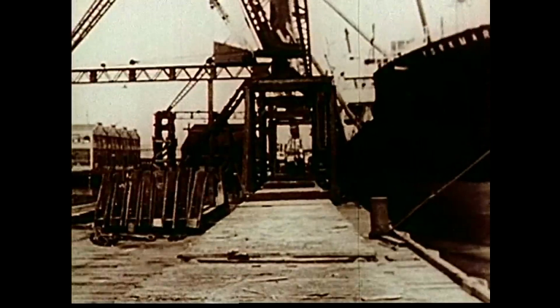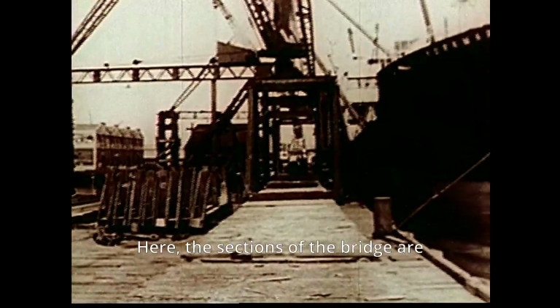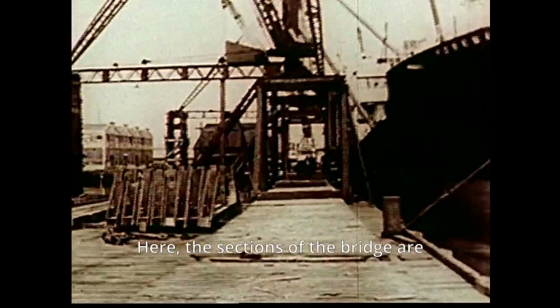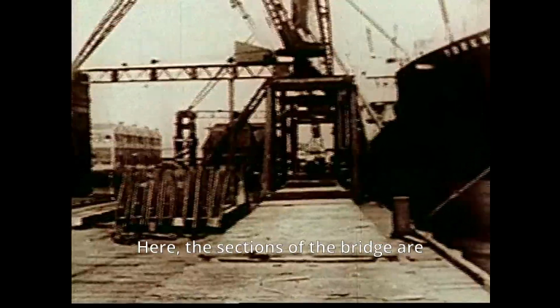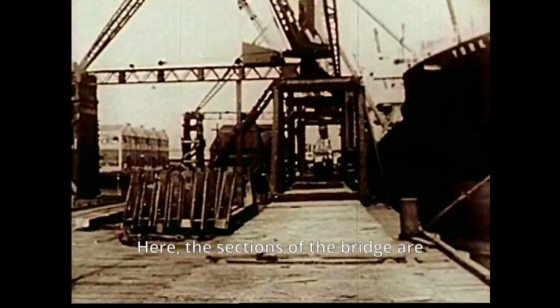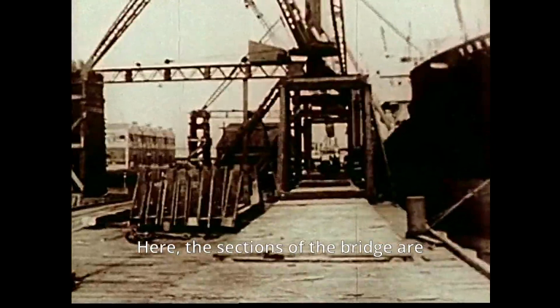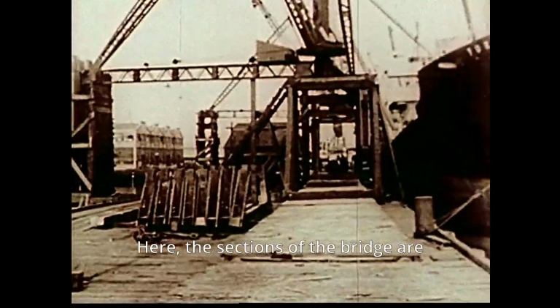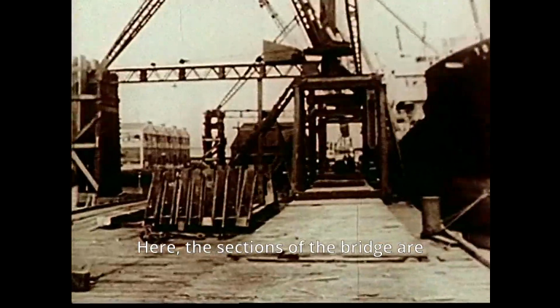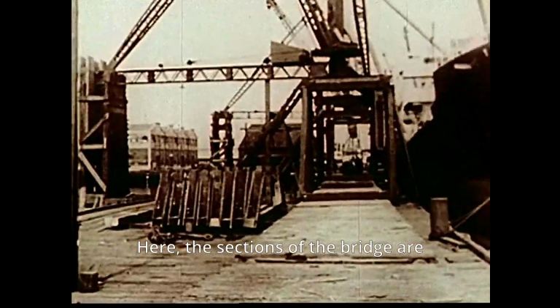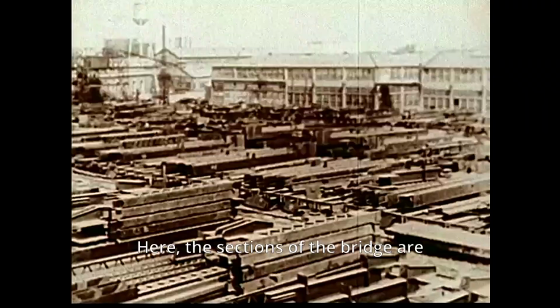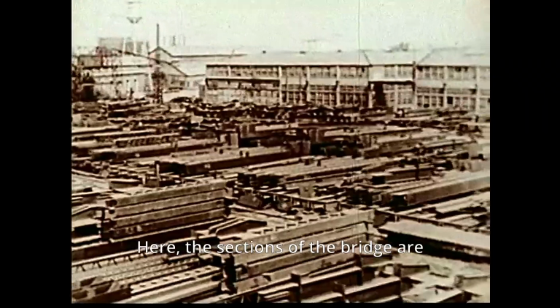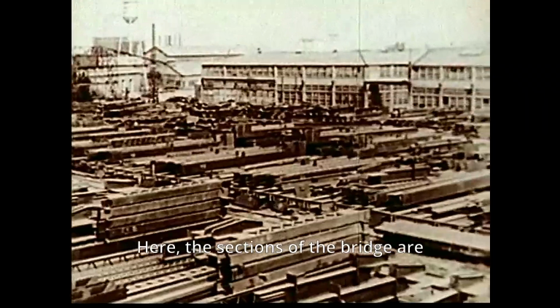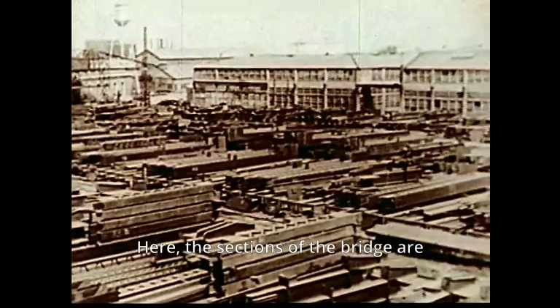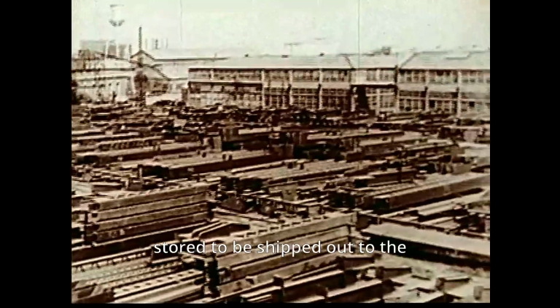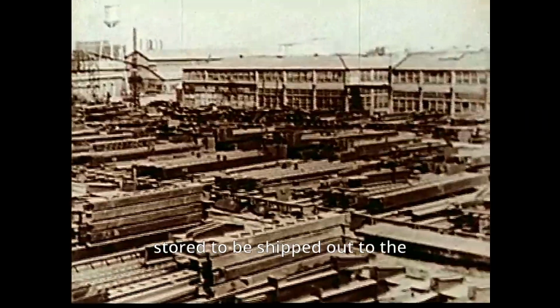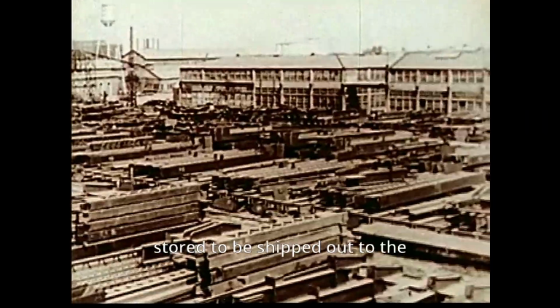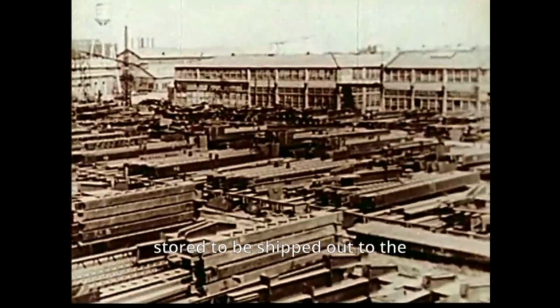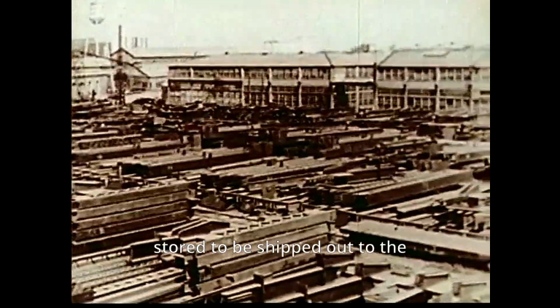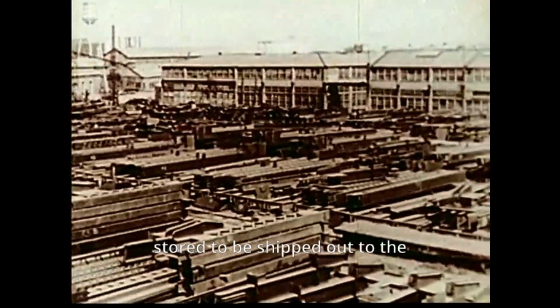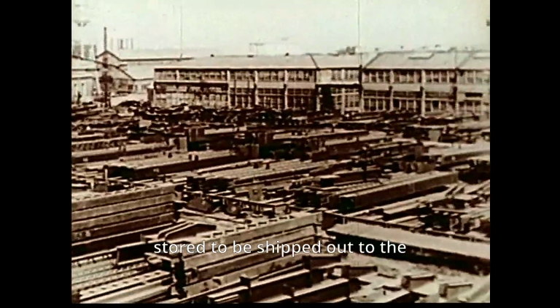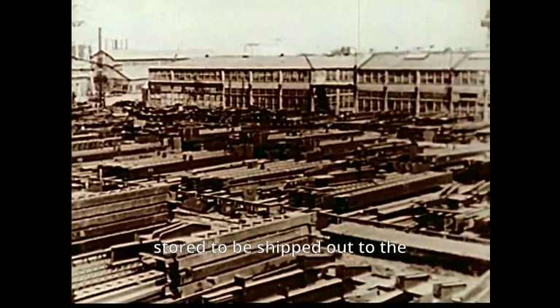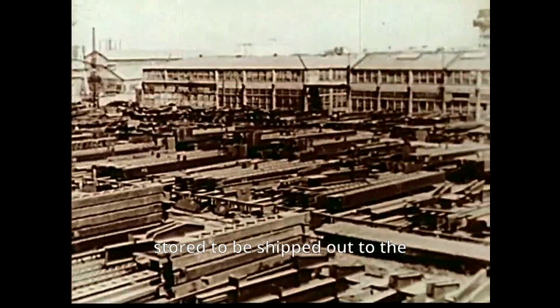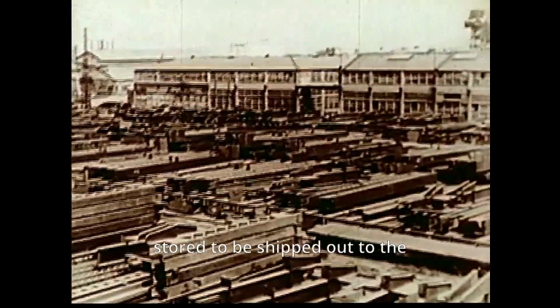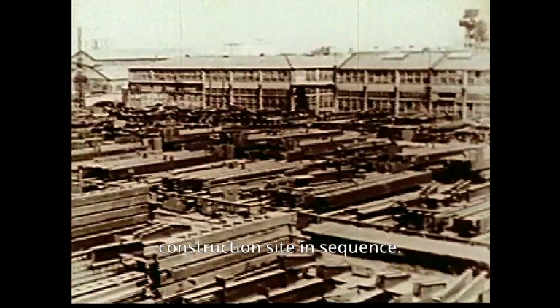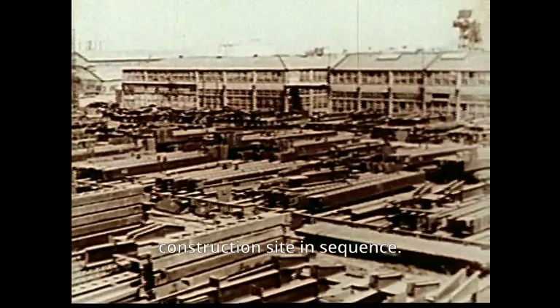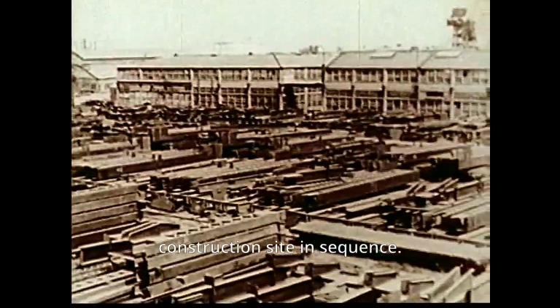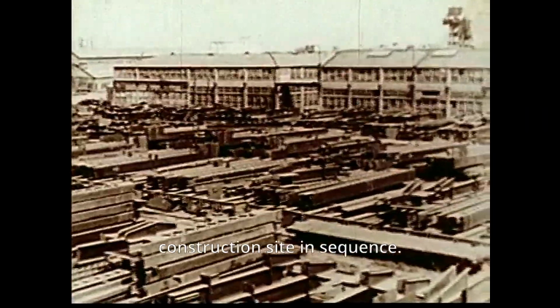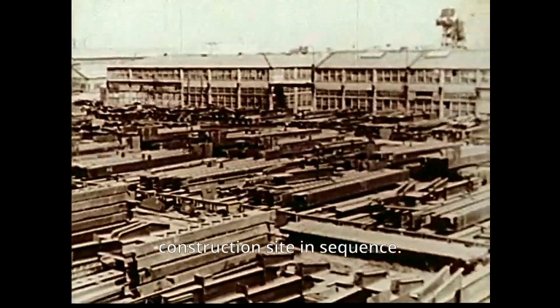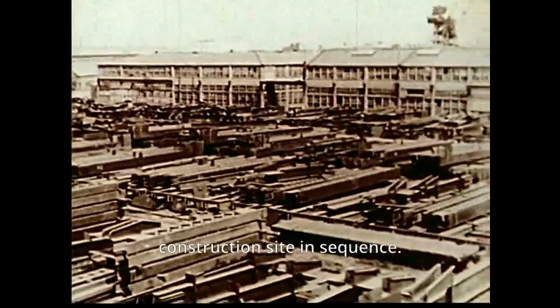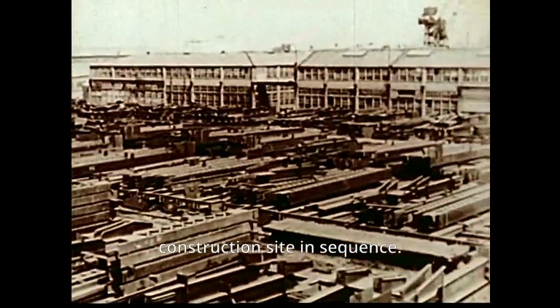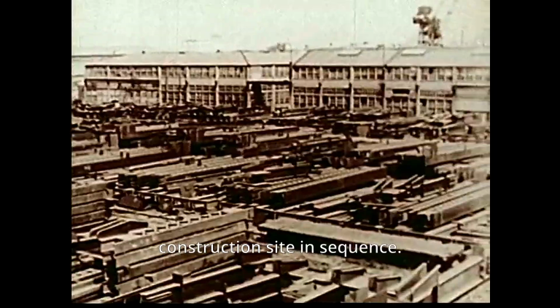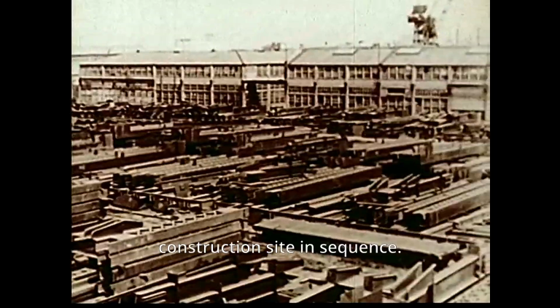Here, the sections of the bridge are stored, to be shipped out to the construction site in sequence.